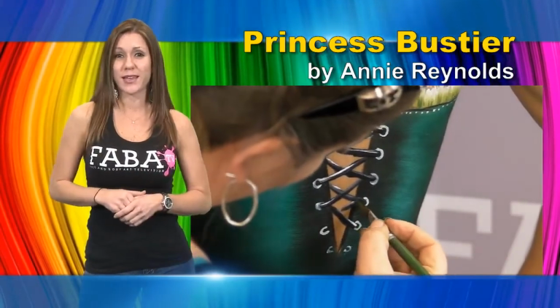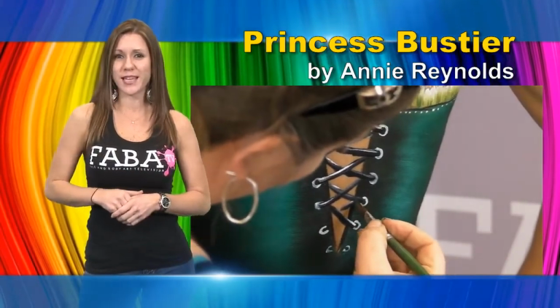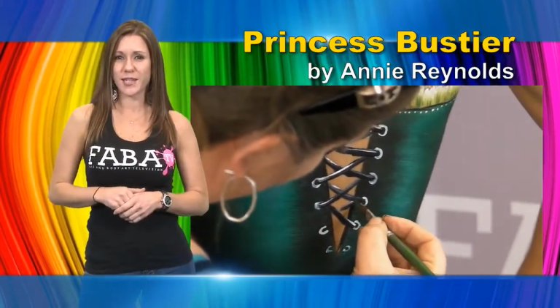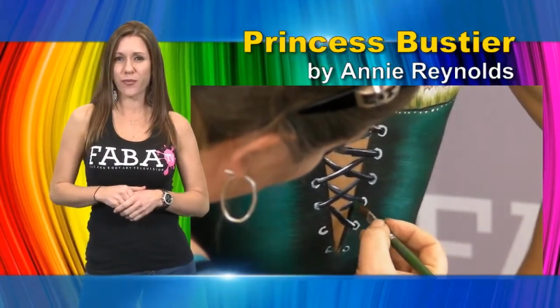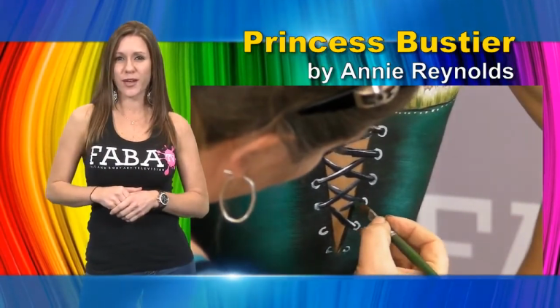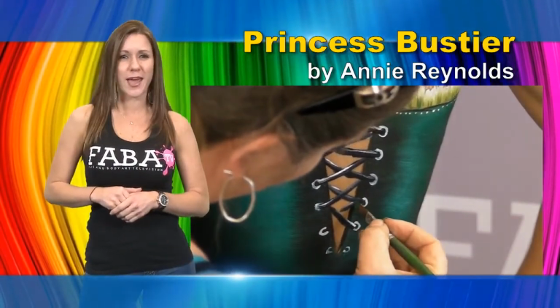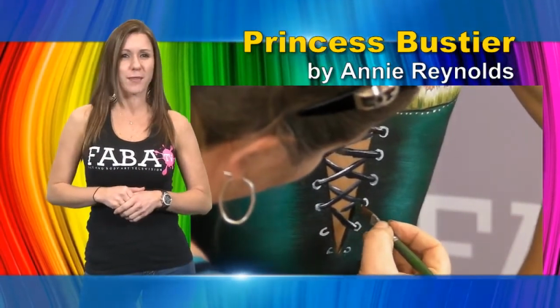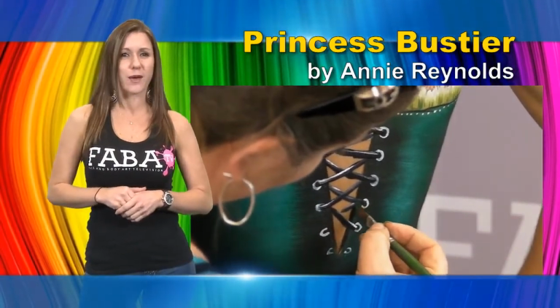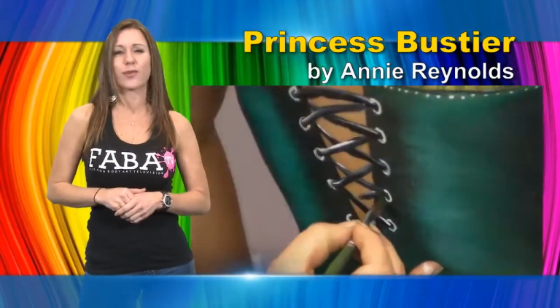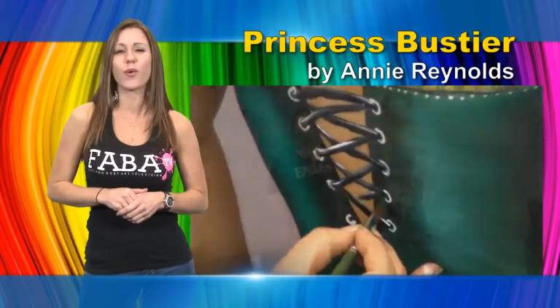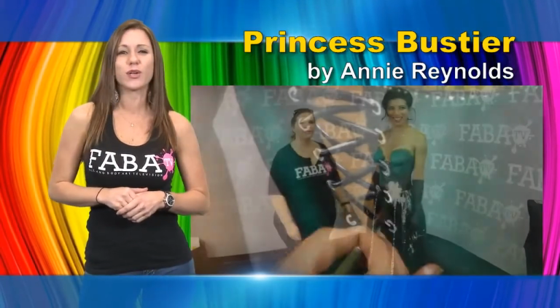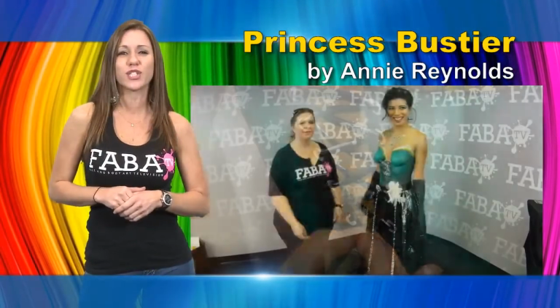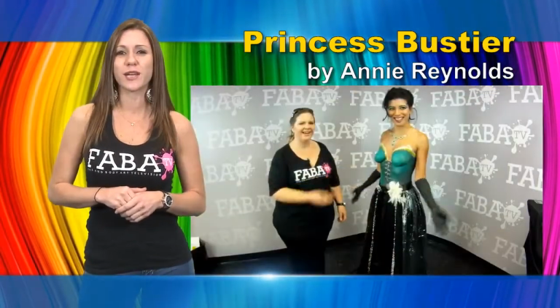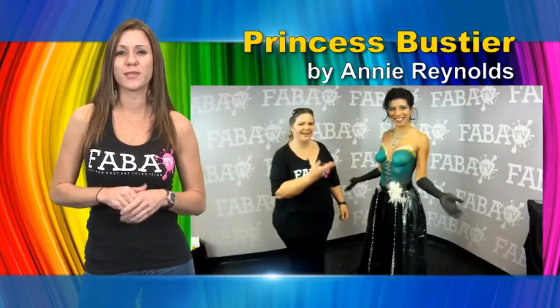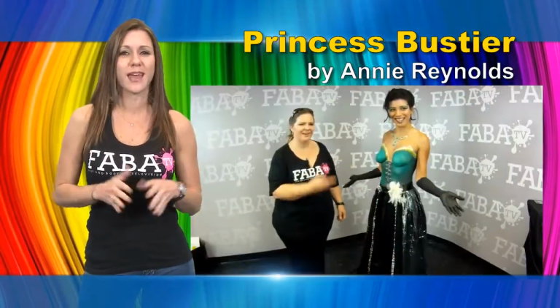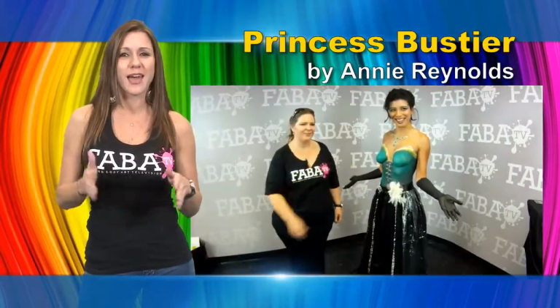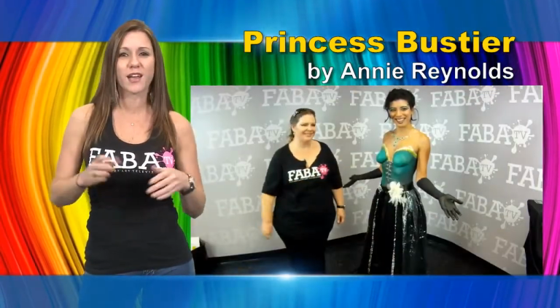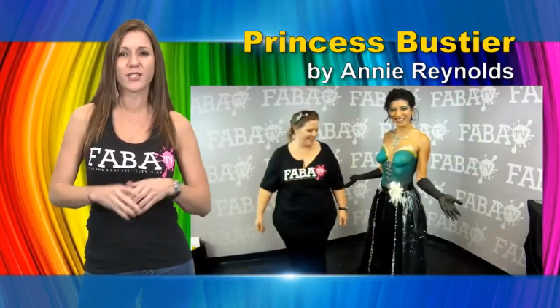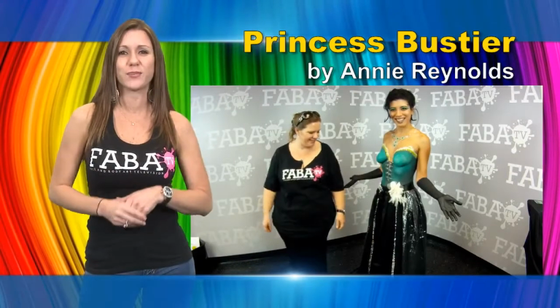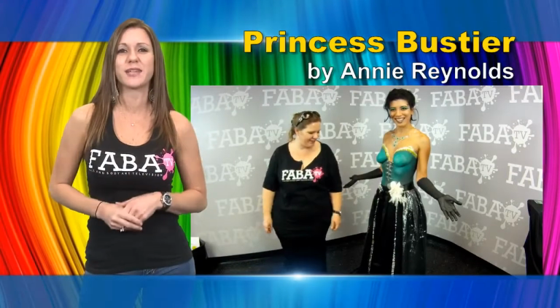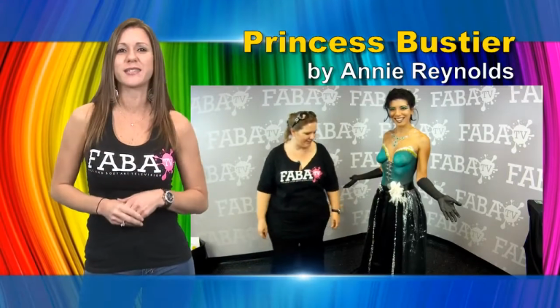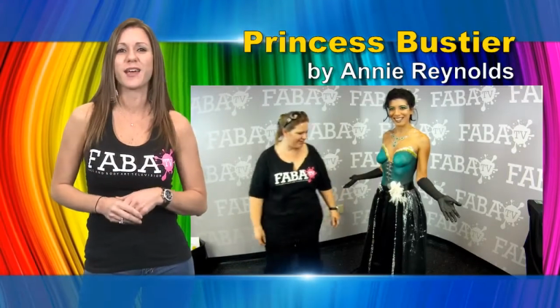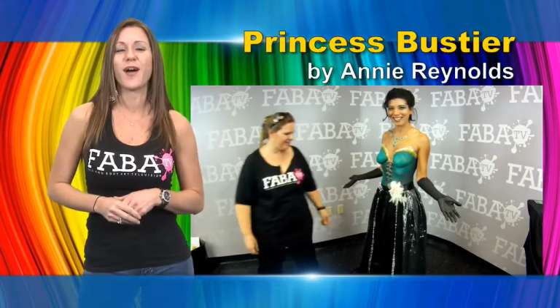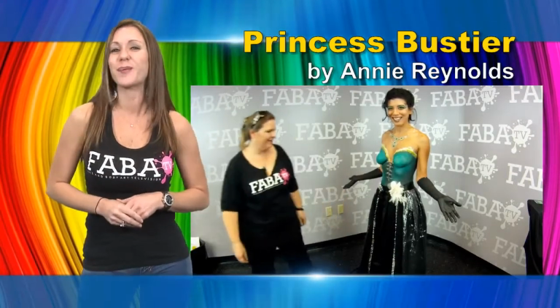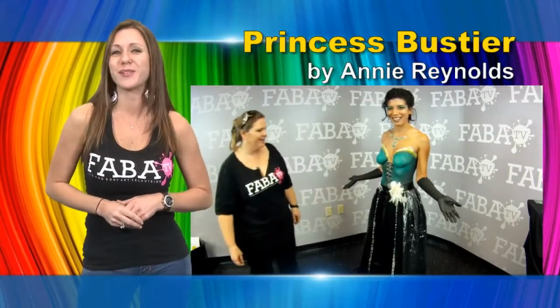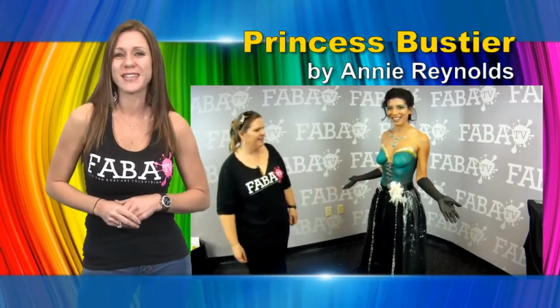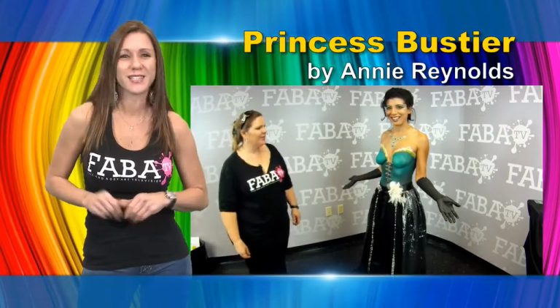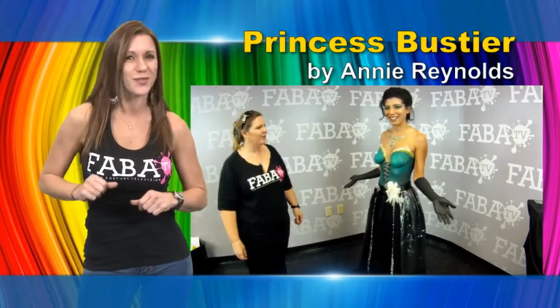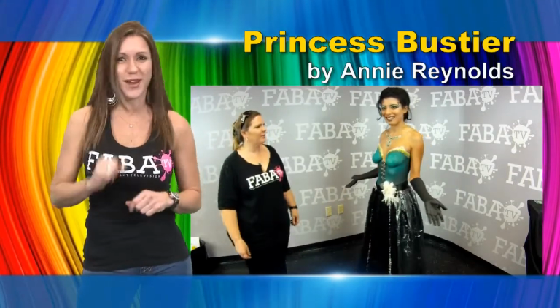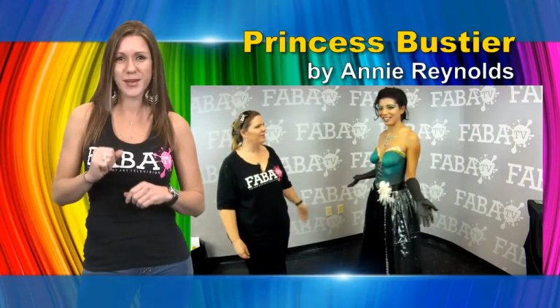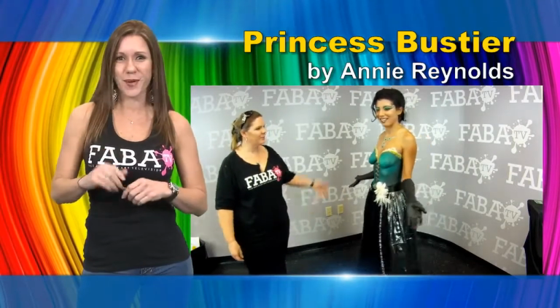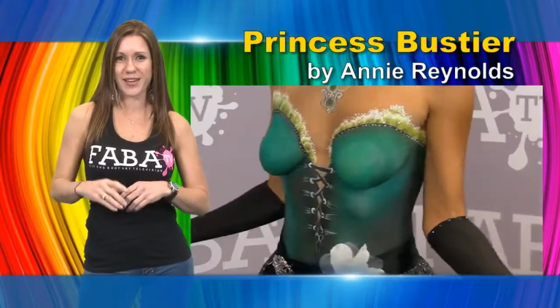Laced up front and back with gorgeous gems and added costume pieces, our princess is ready to party.